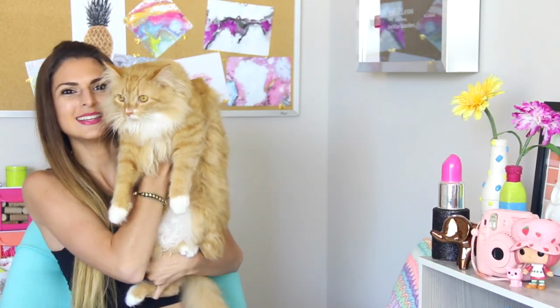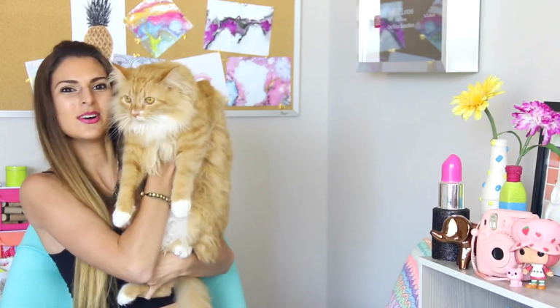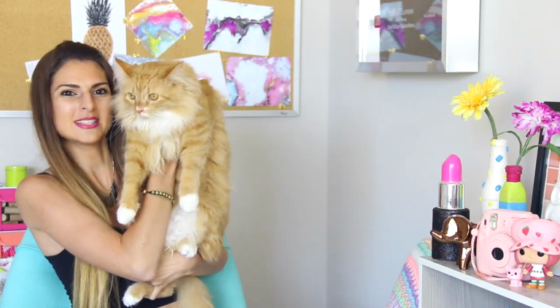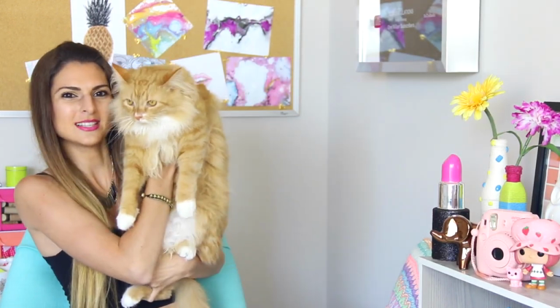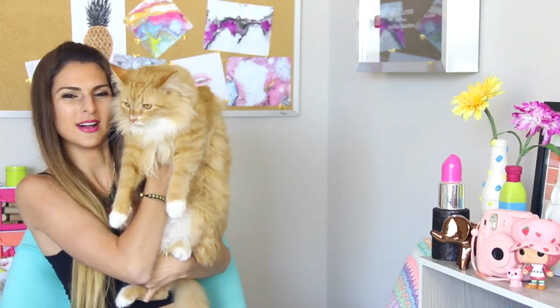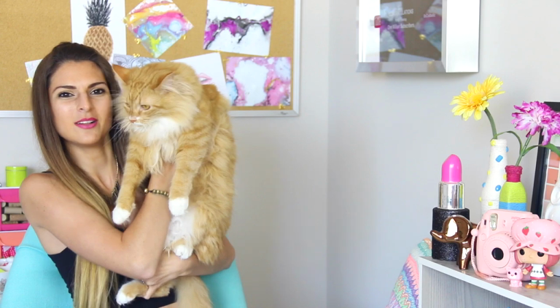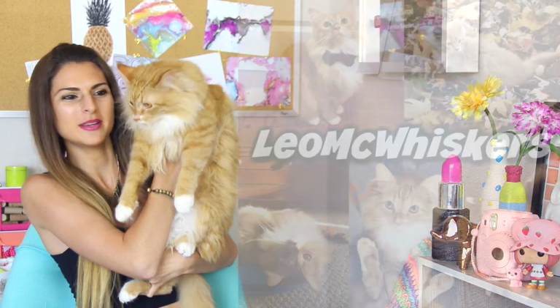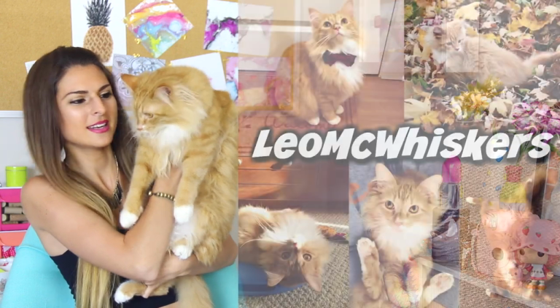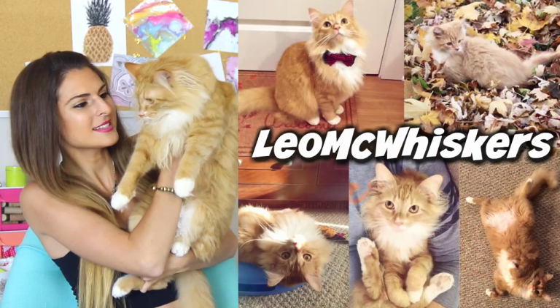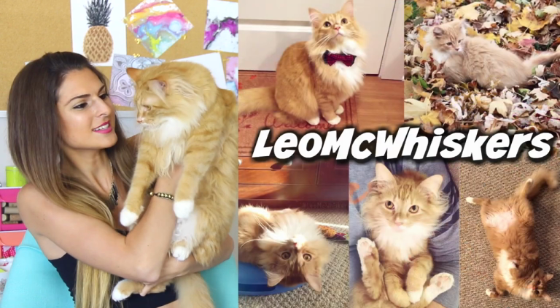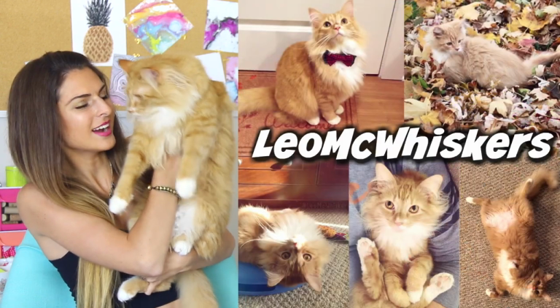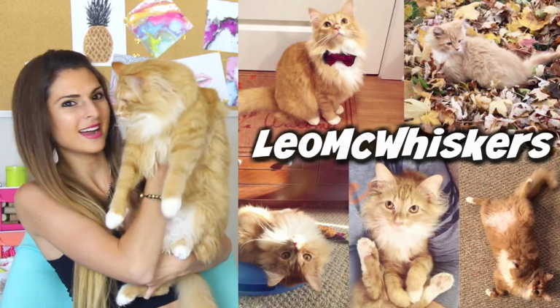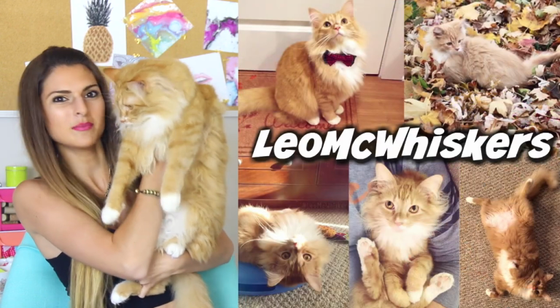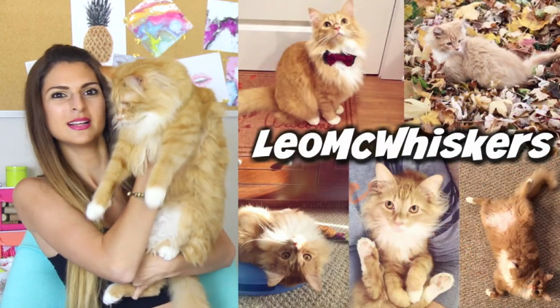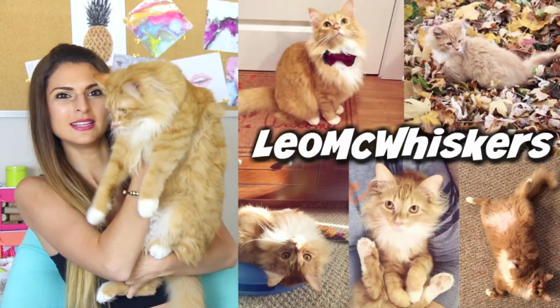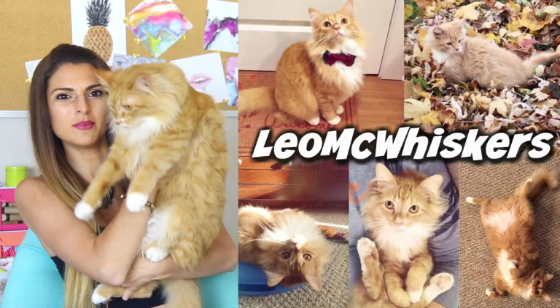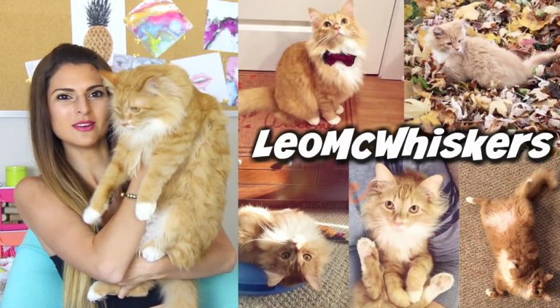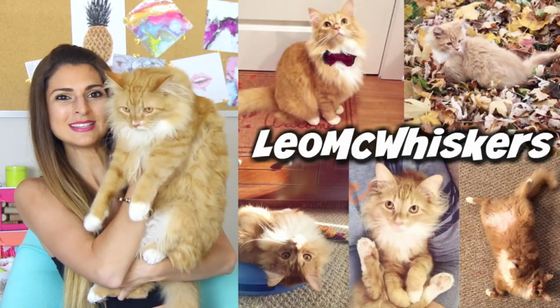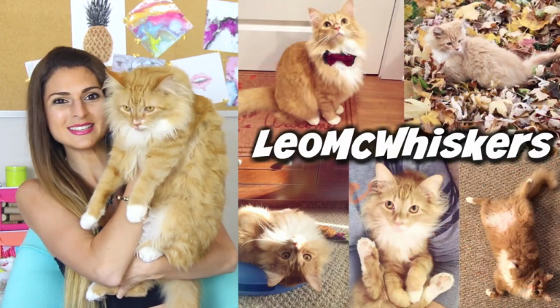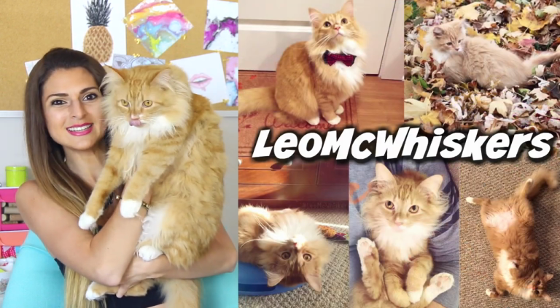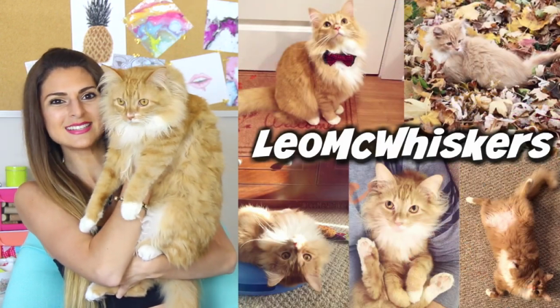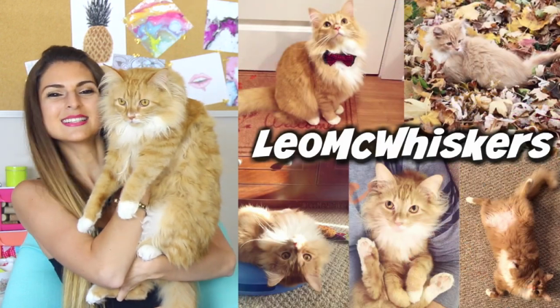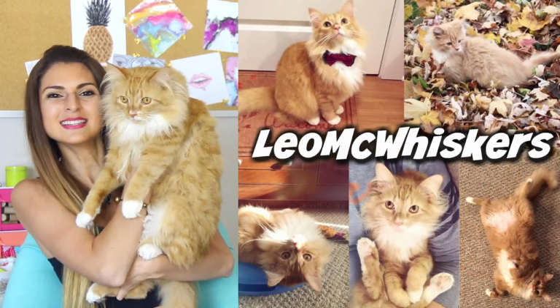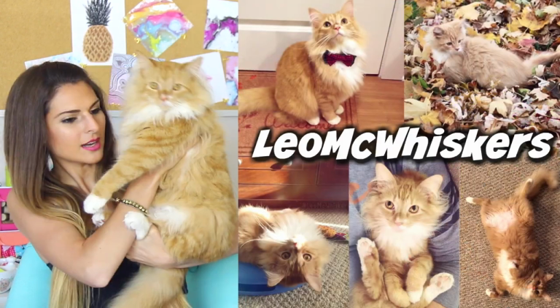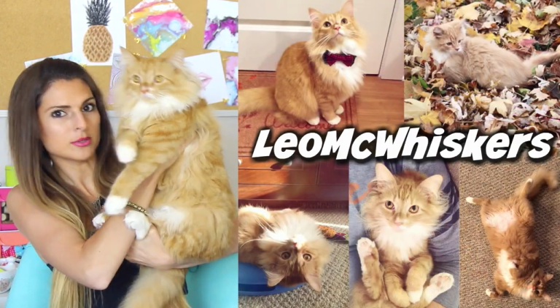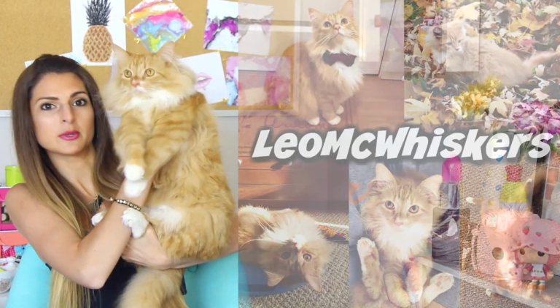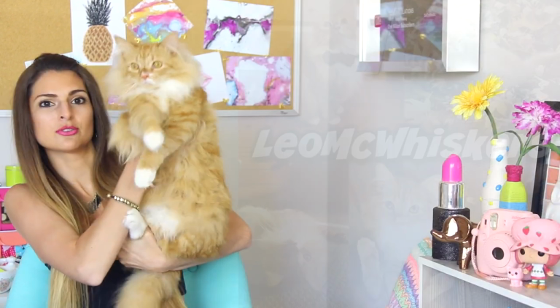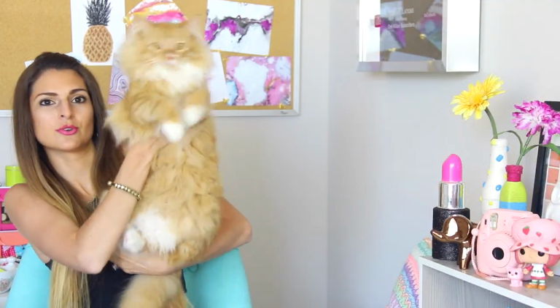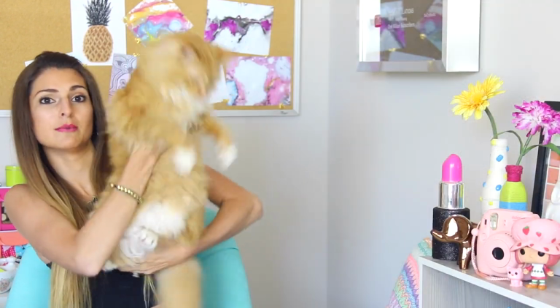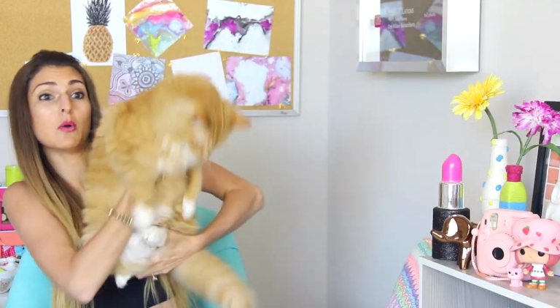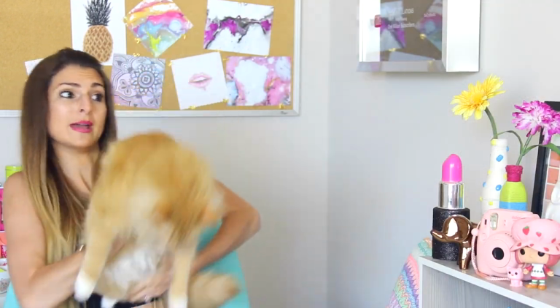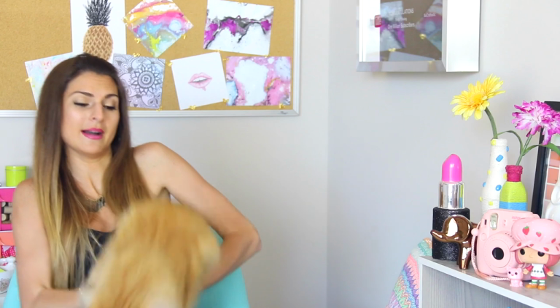Leo says follow me on Instagram — Leo McLiskers. I post pictures for him. Okay, bye.